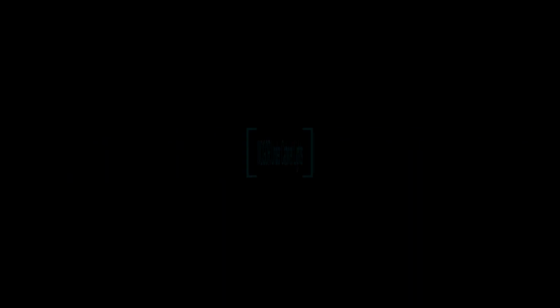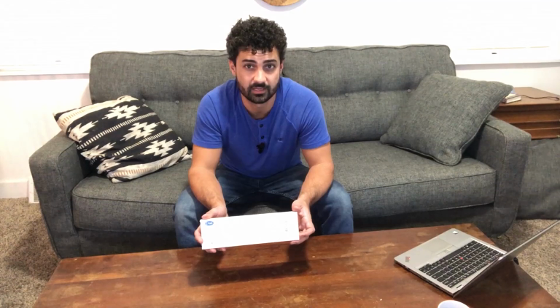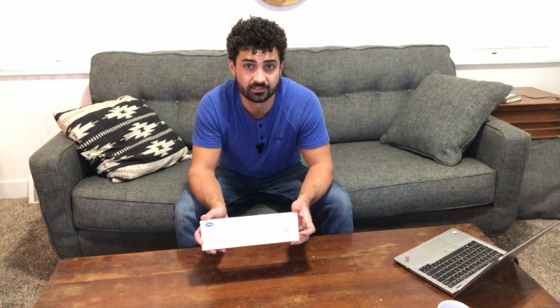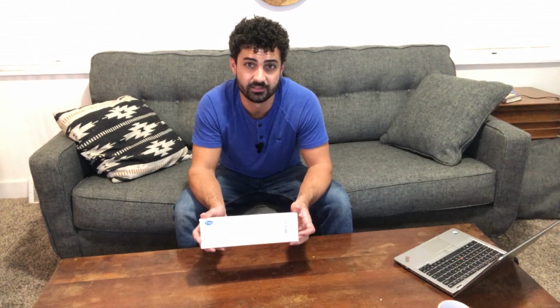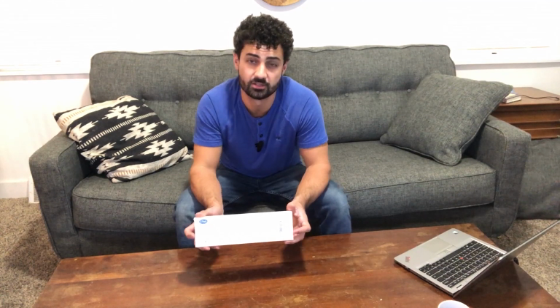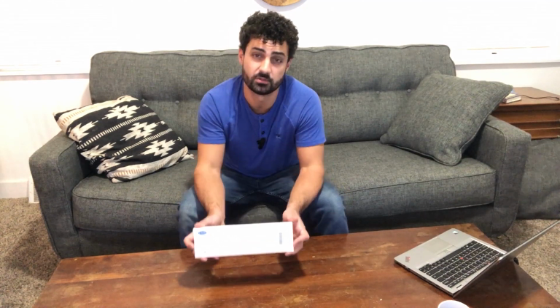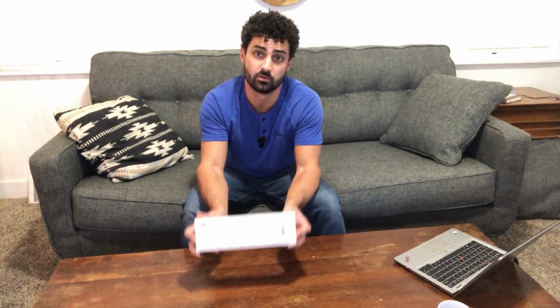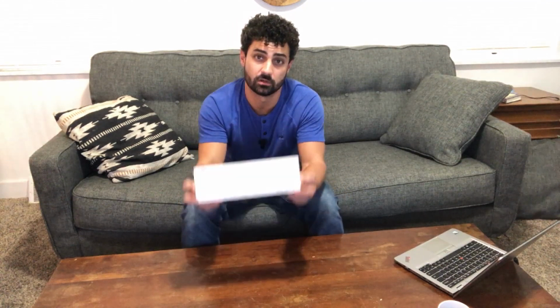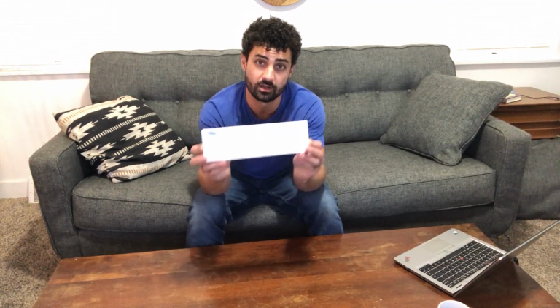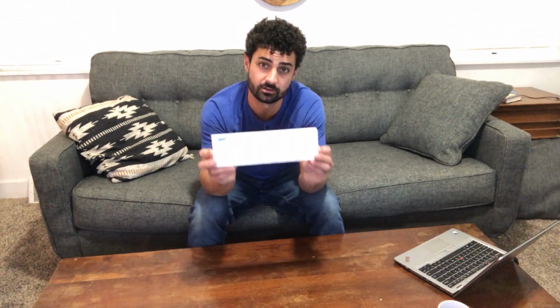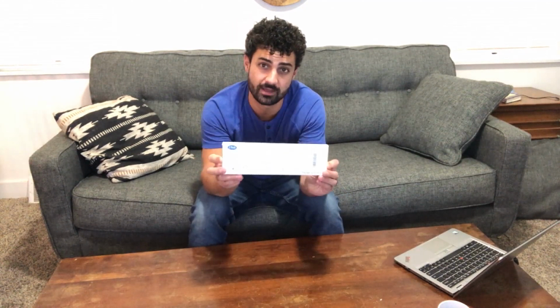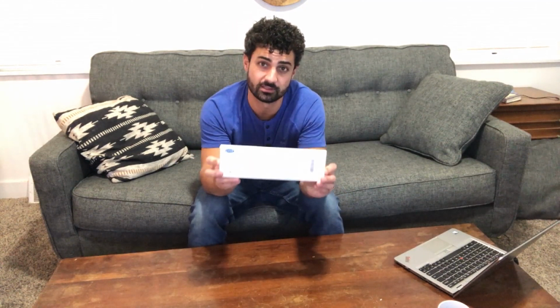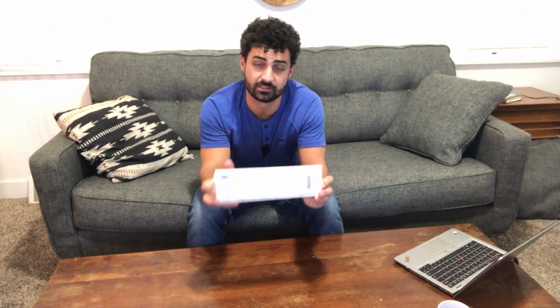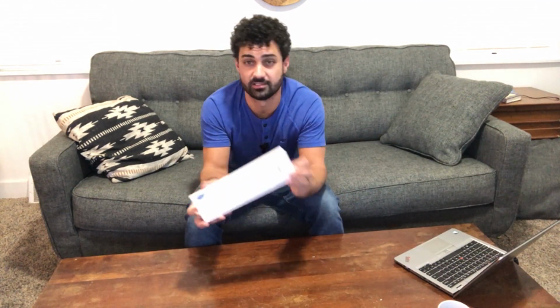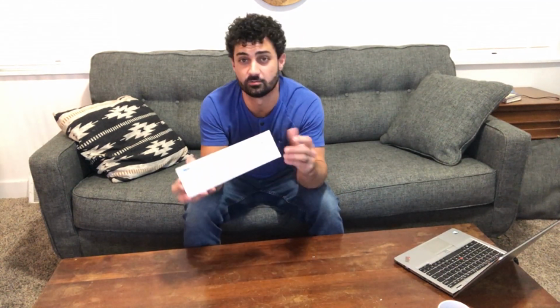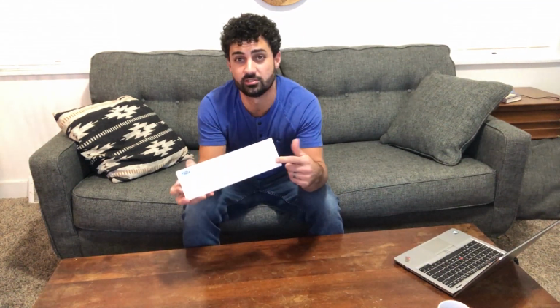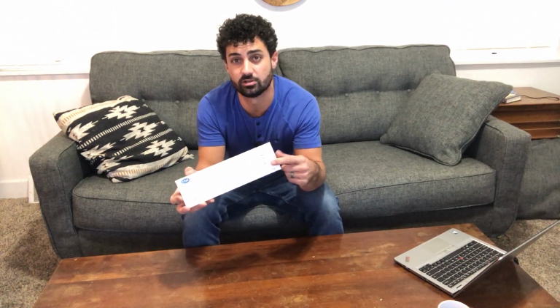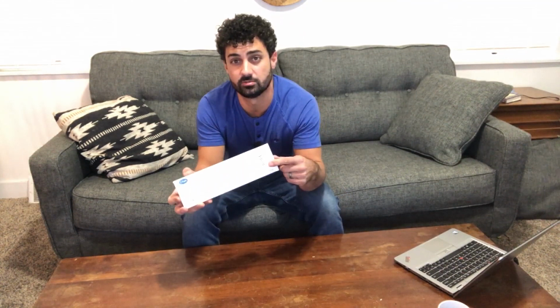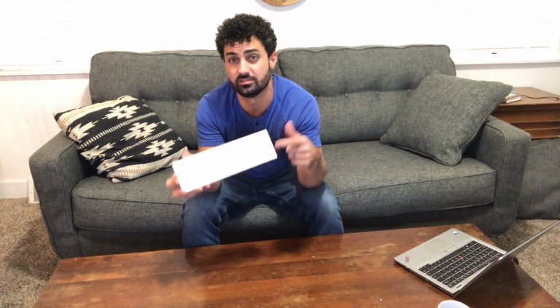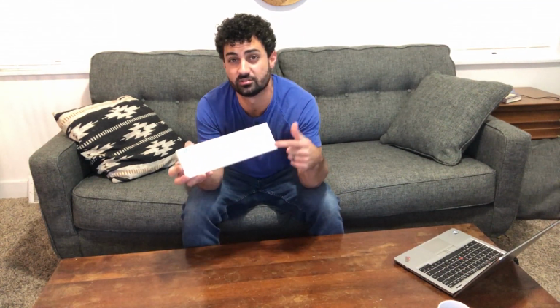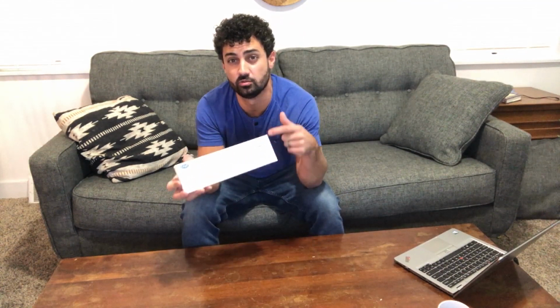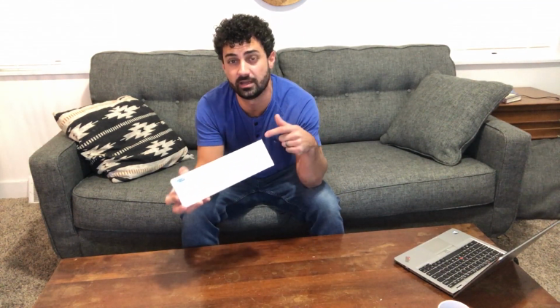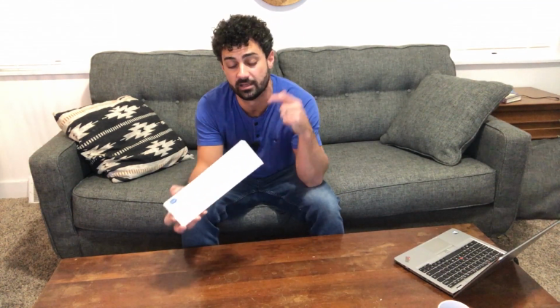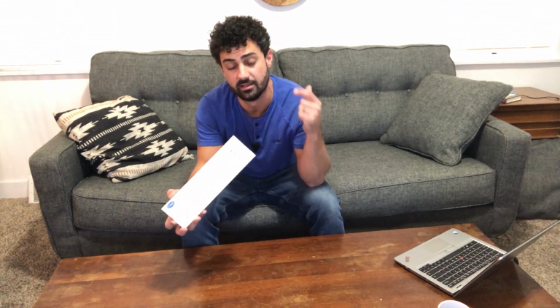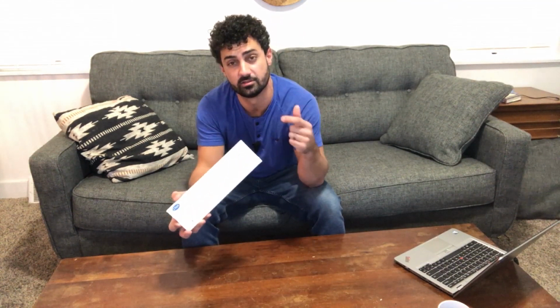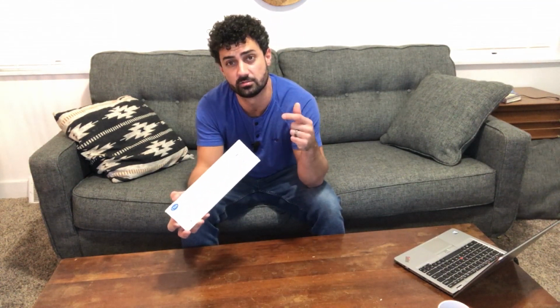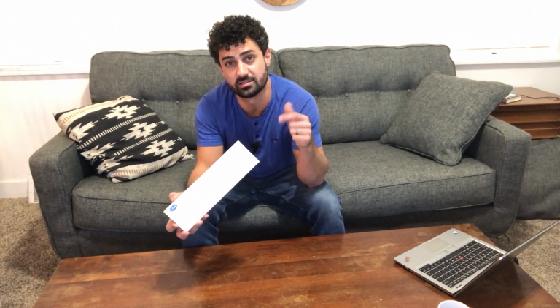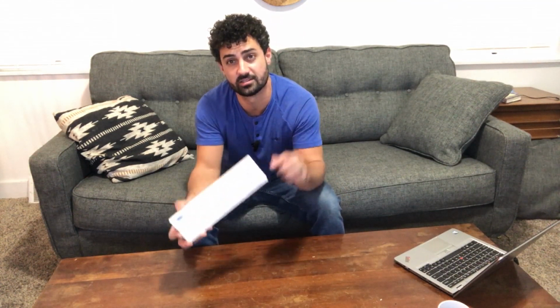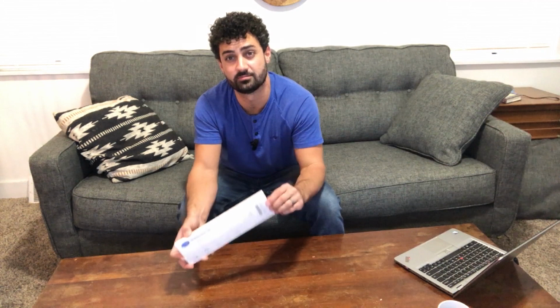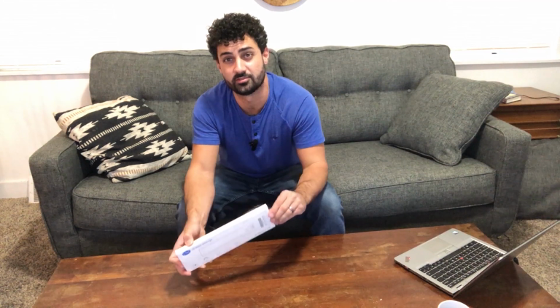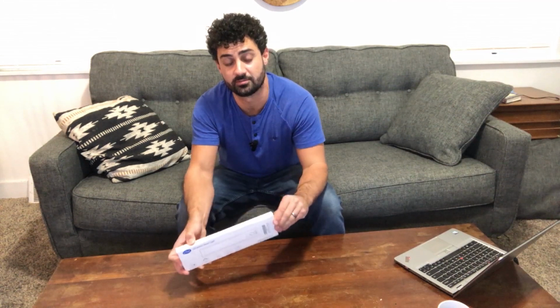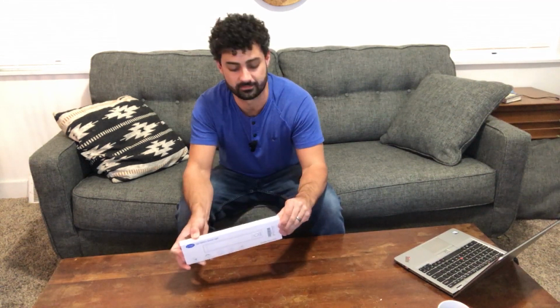Hey guys, these are the Magor under cabinet lights. These are rechargeable. It's a two-pack. Let's open these things up and check them out.